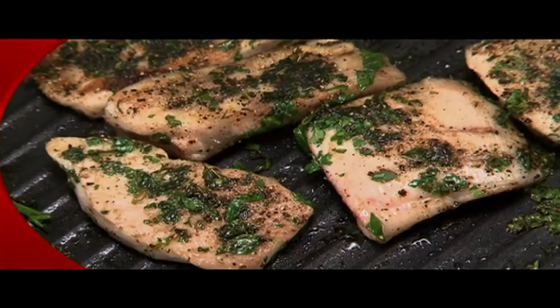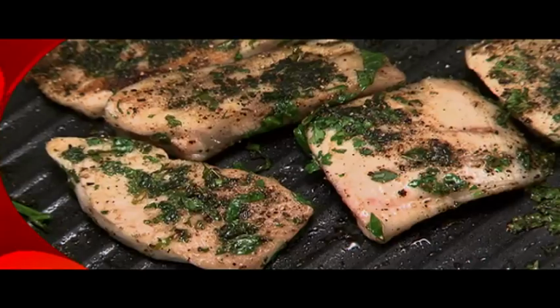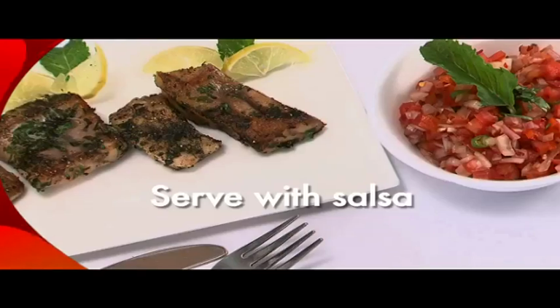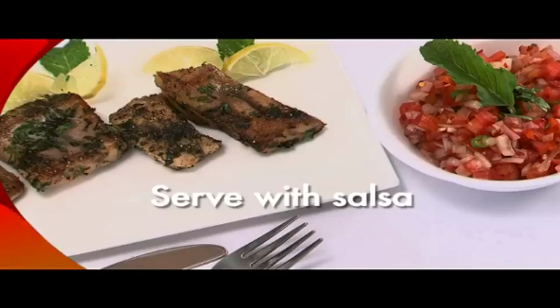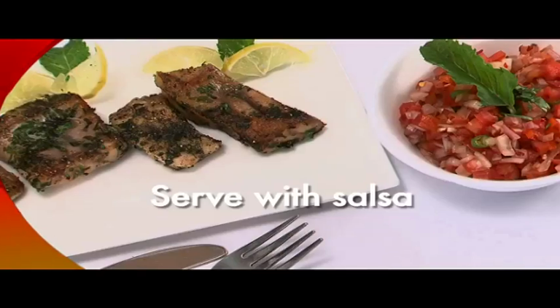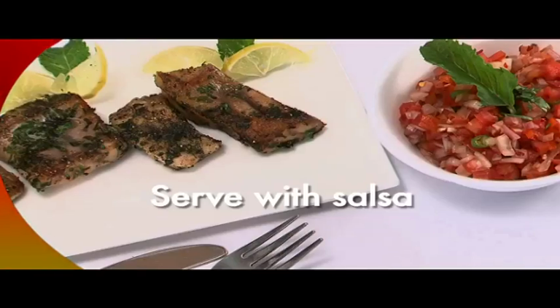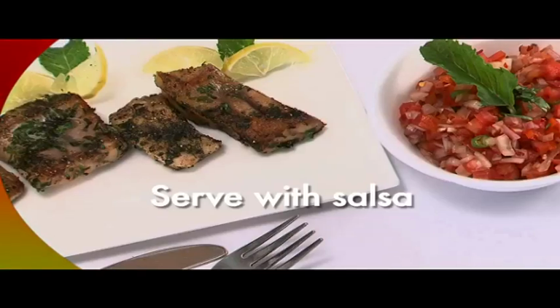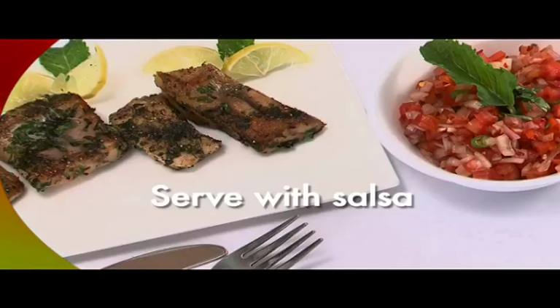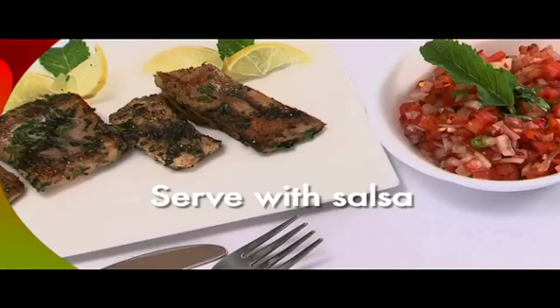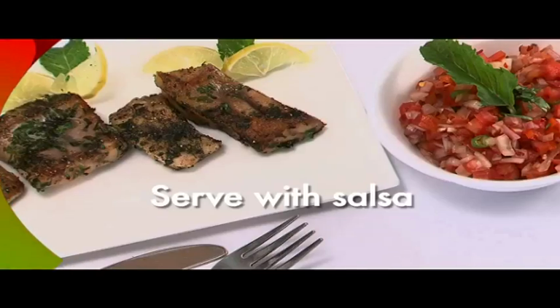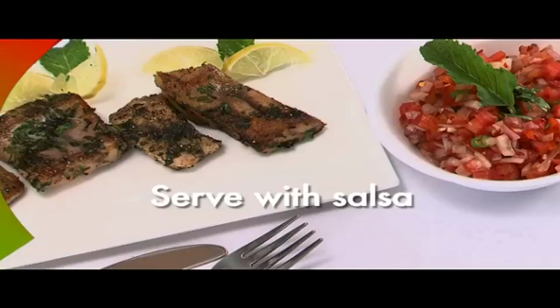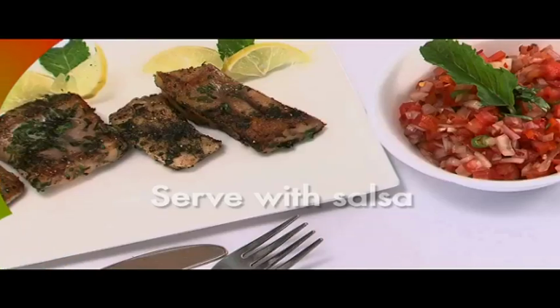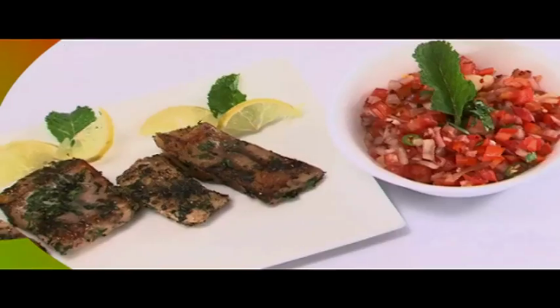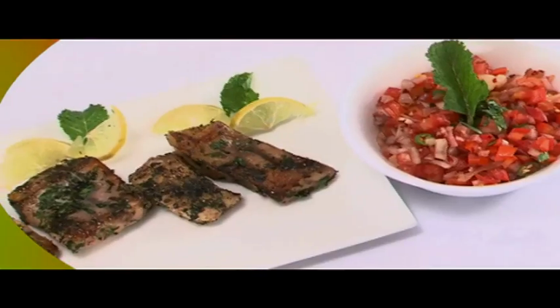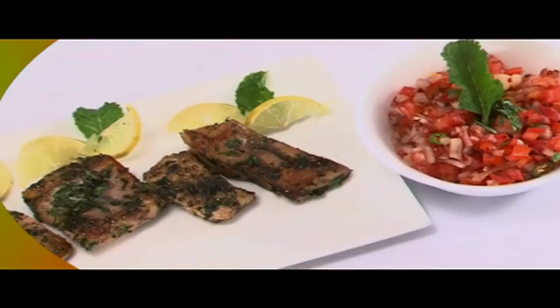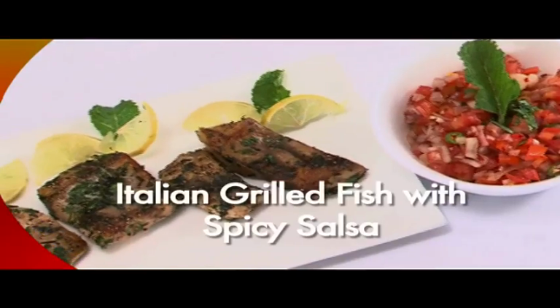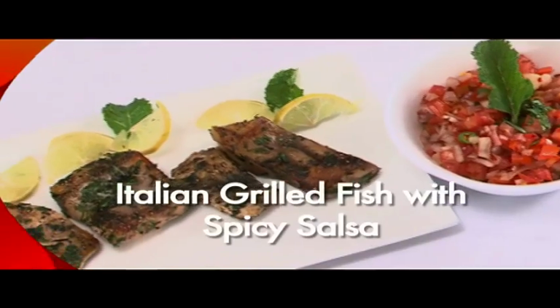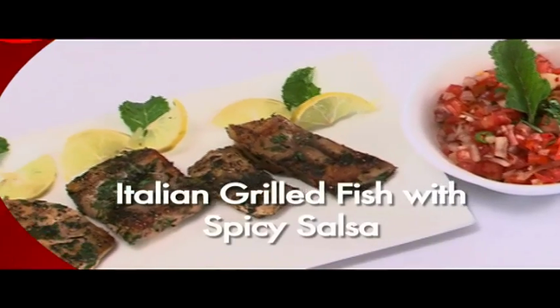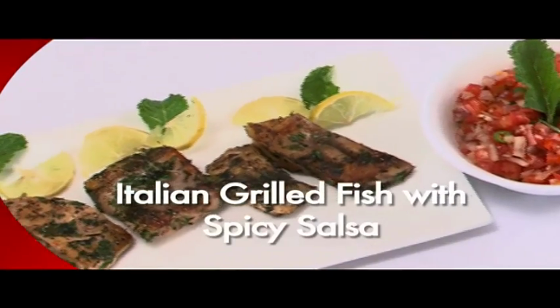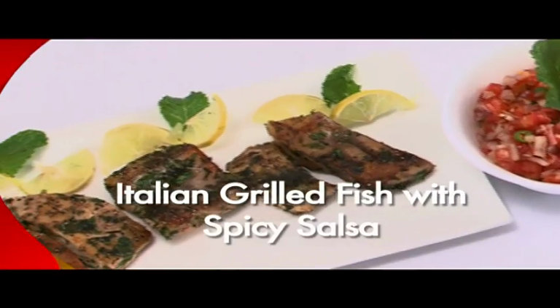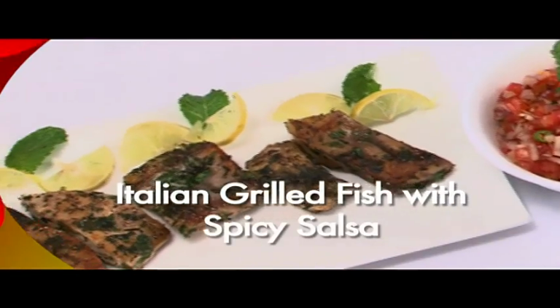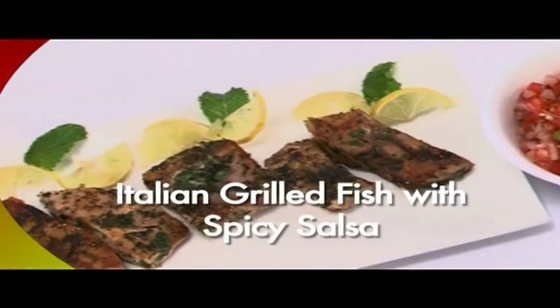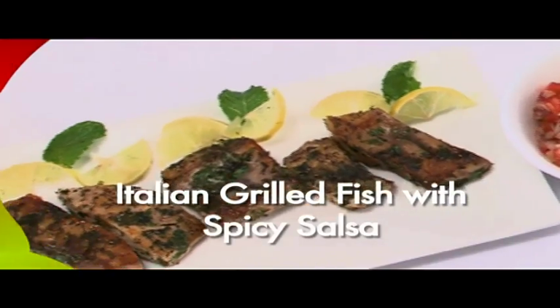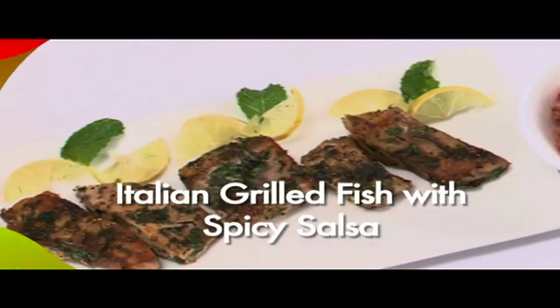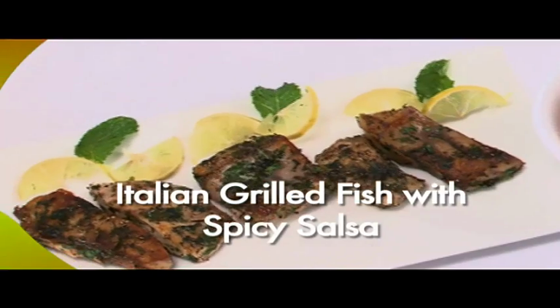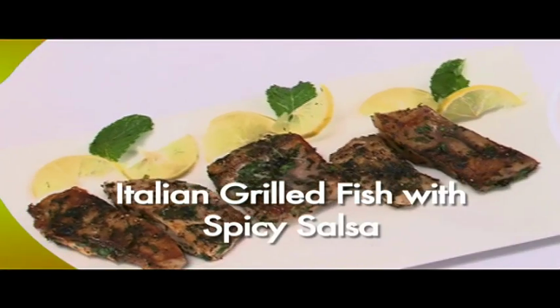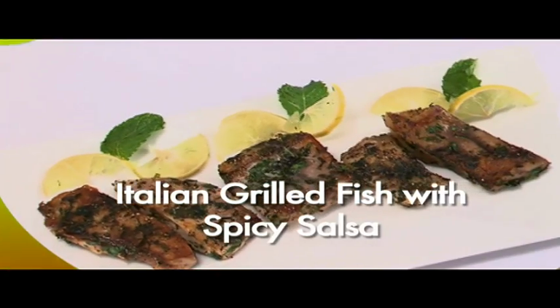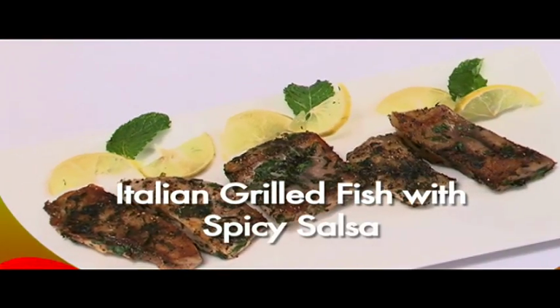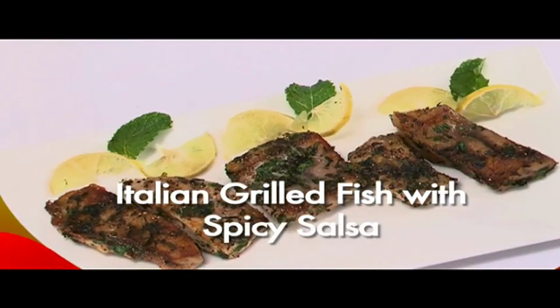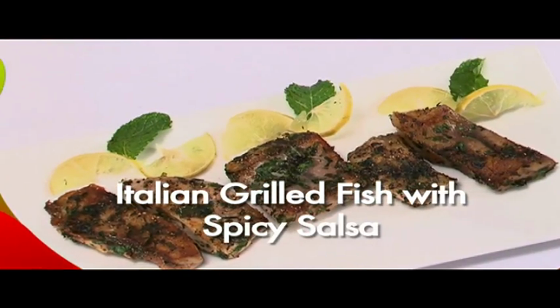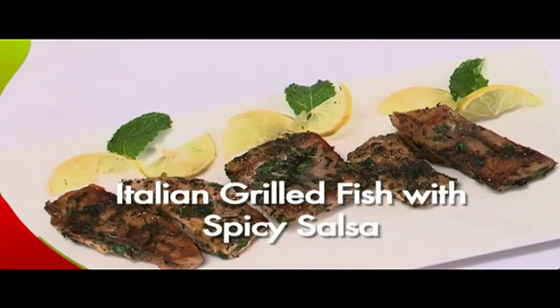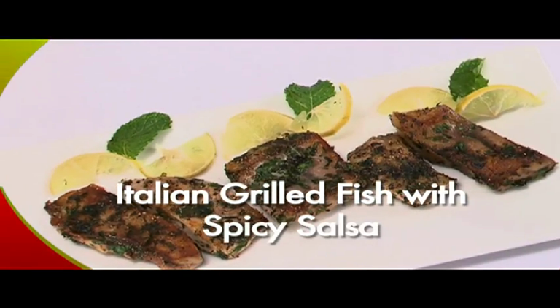Serve the fish with salsa. Your Italian grilled fish with spicy salsa is now ready.